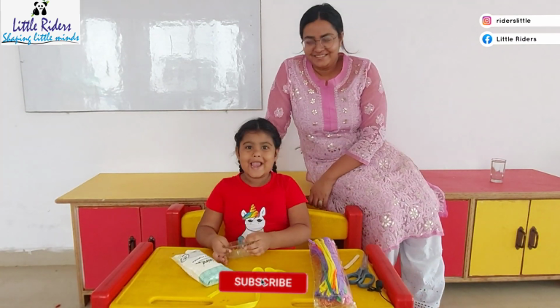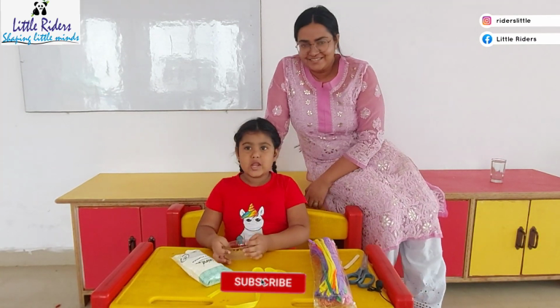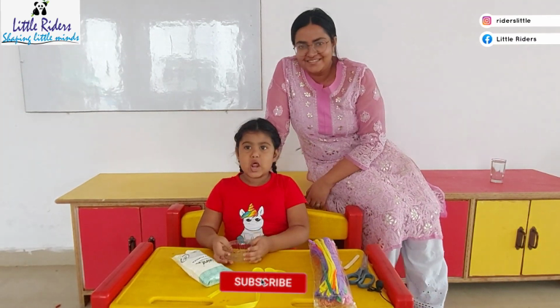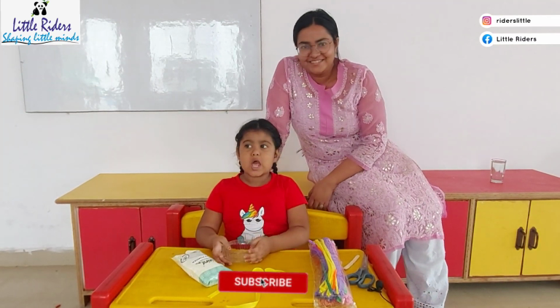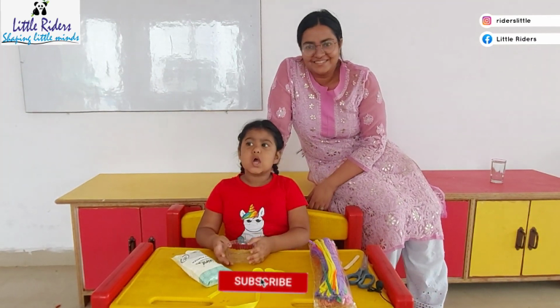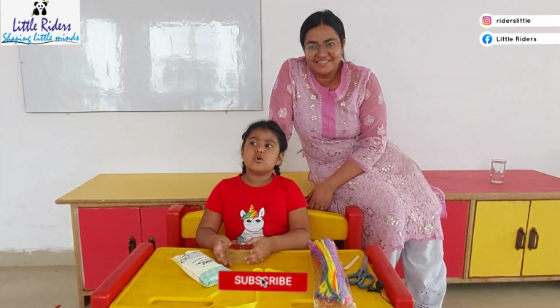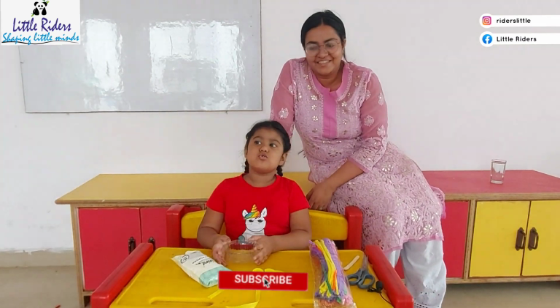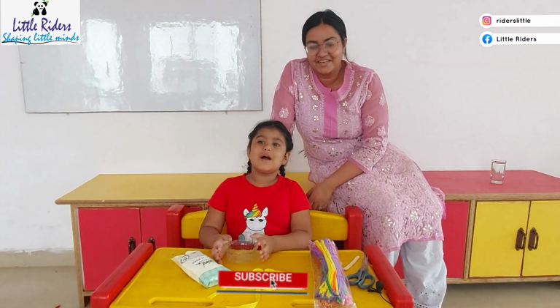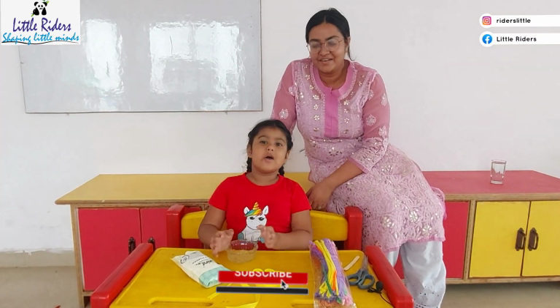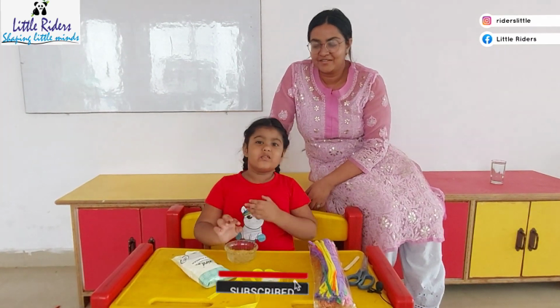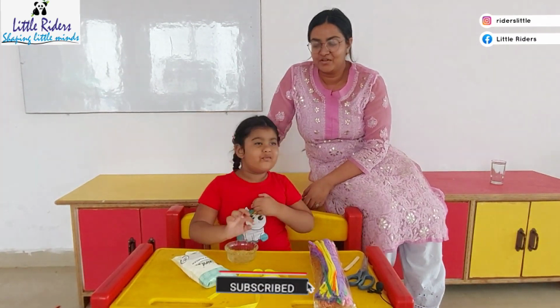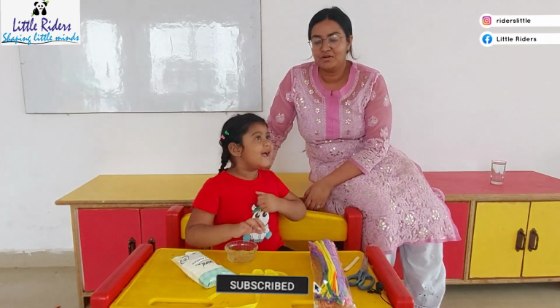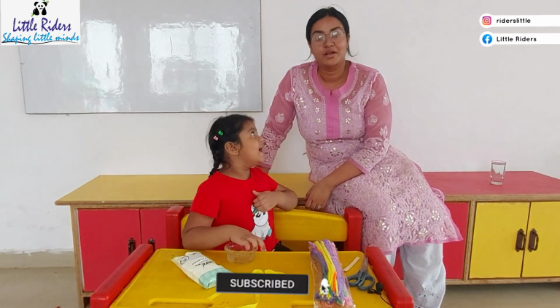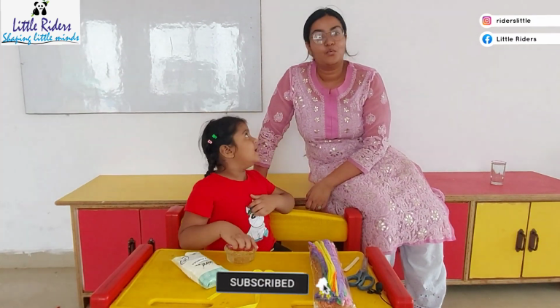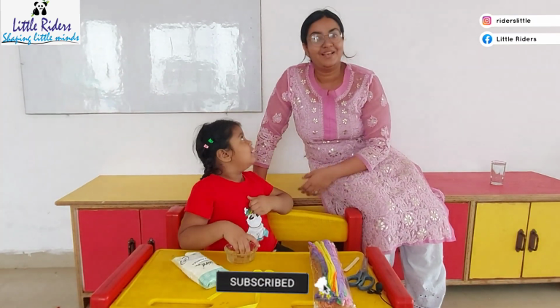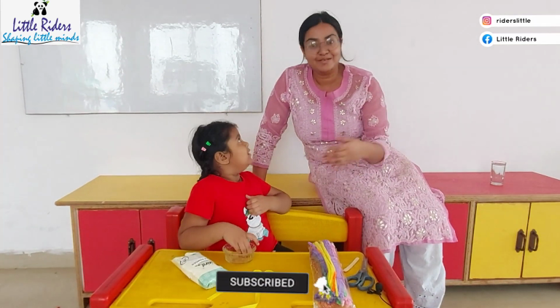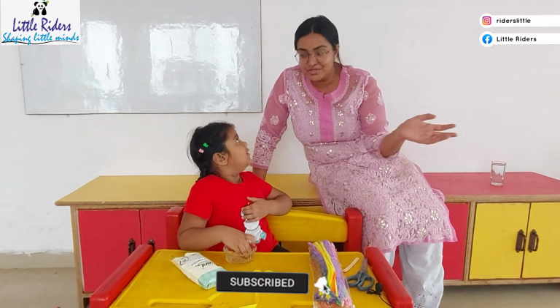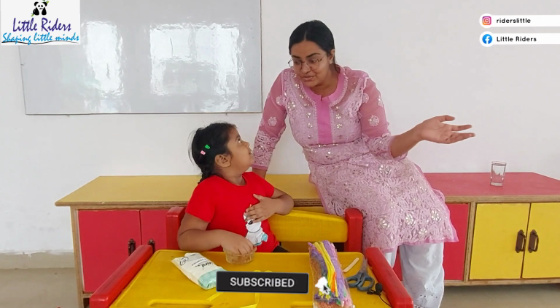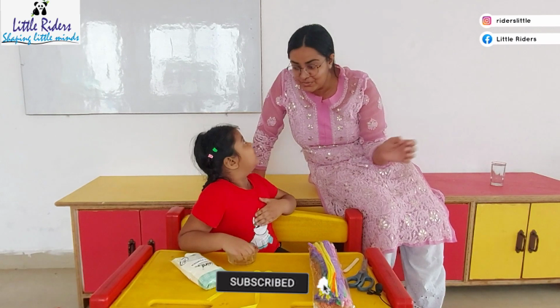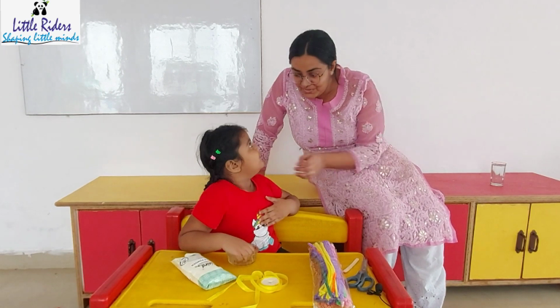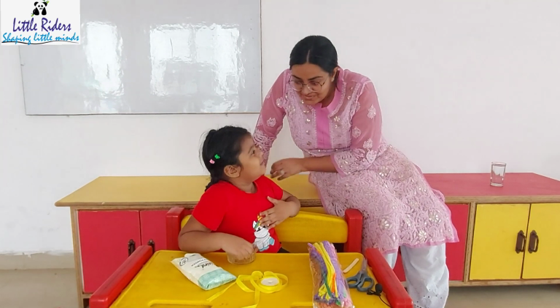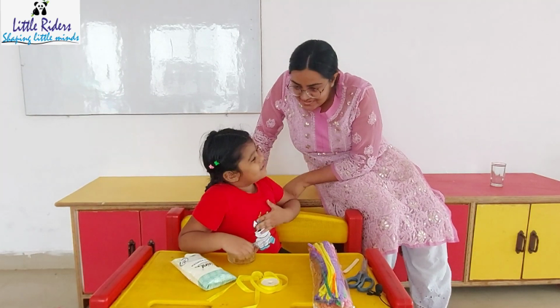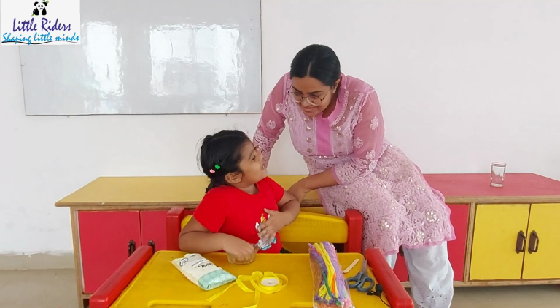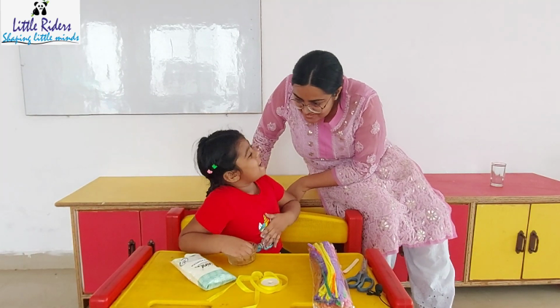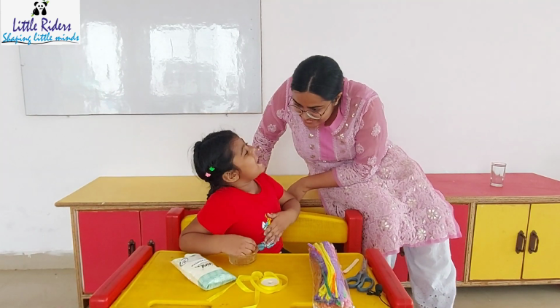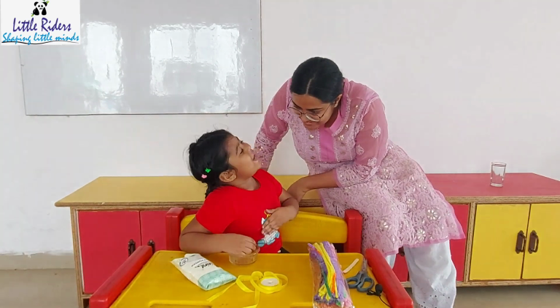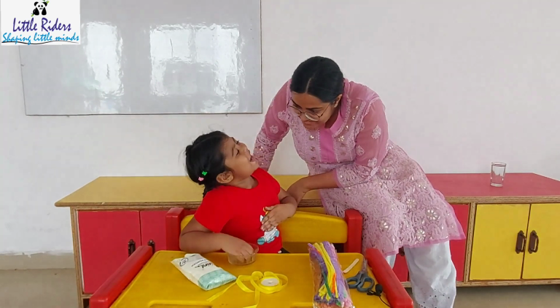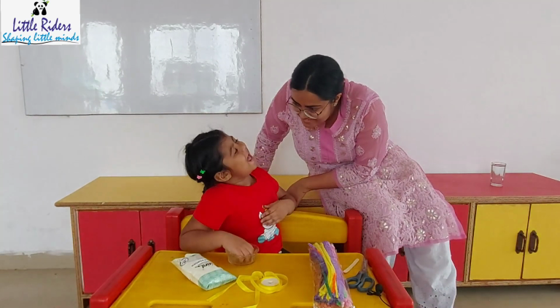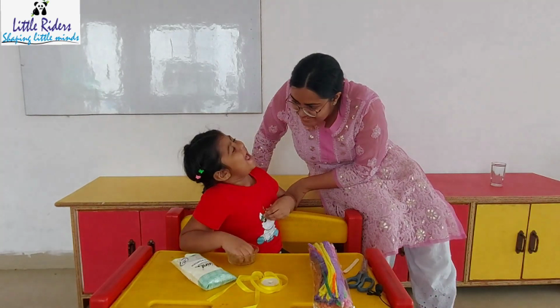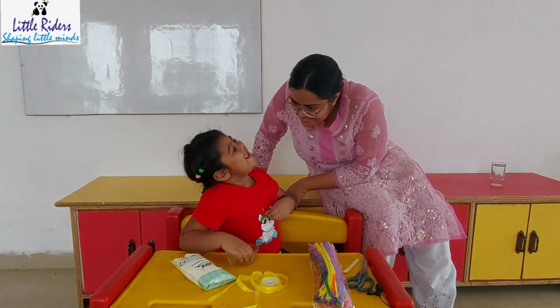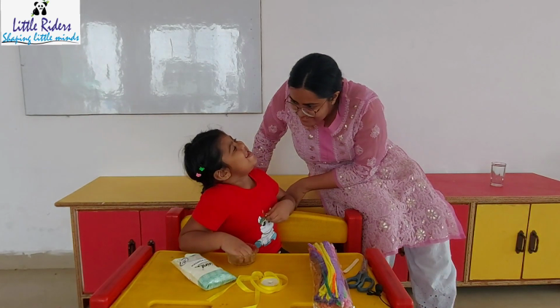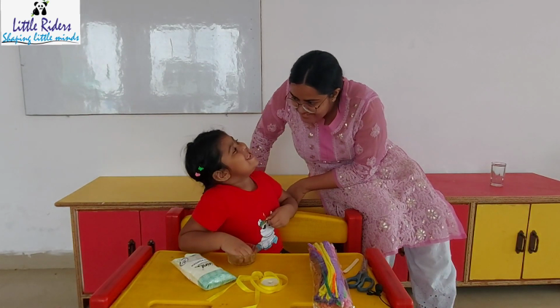Hello everyone! Welcome to Little Riders!